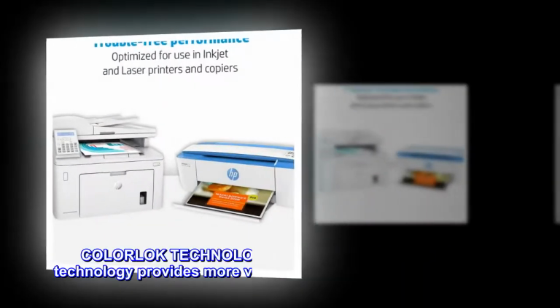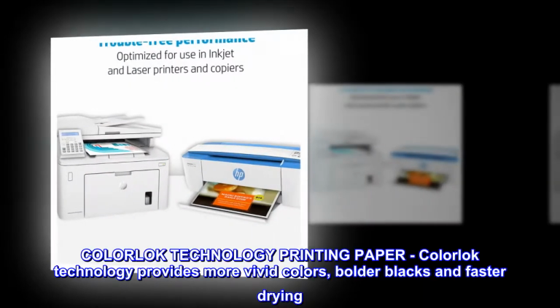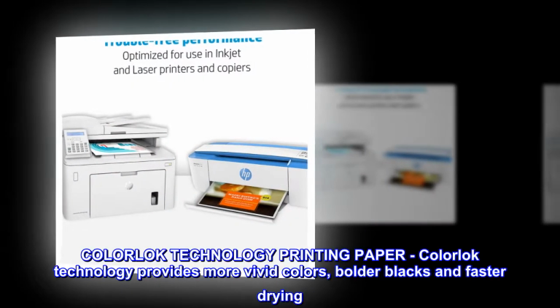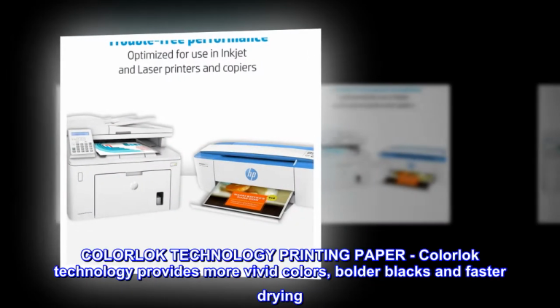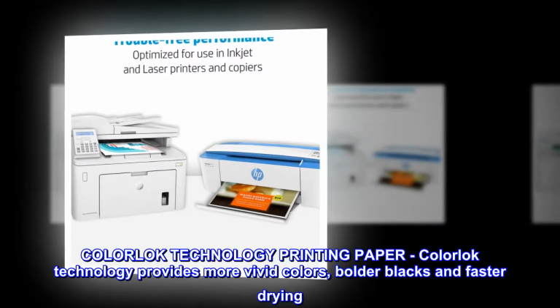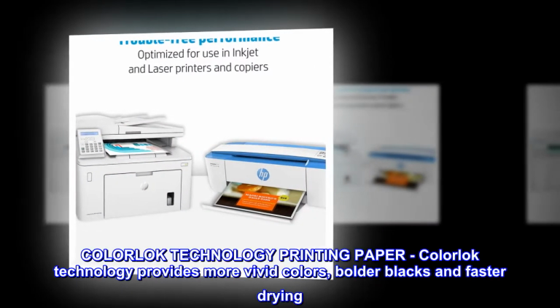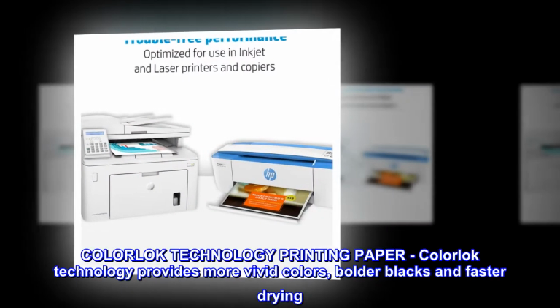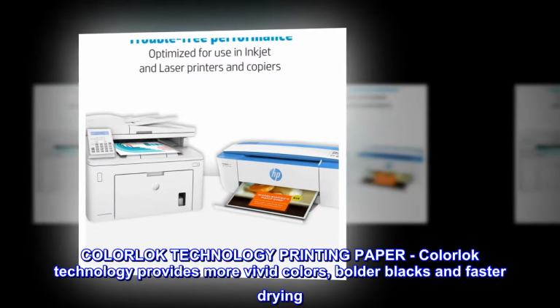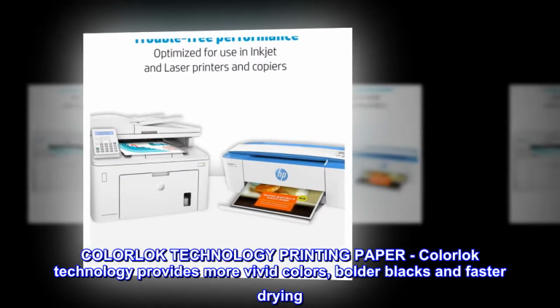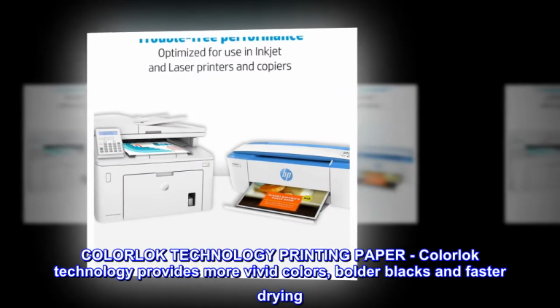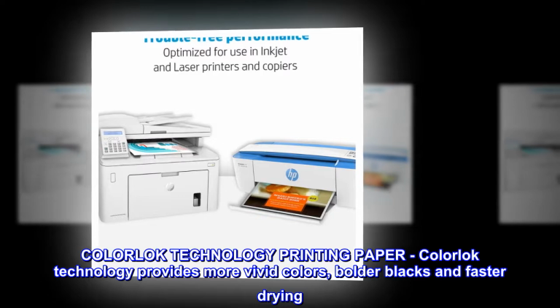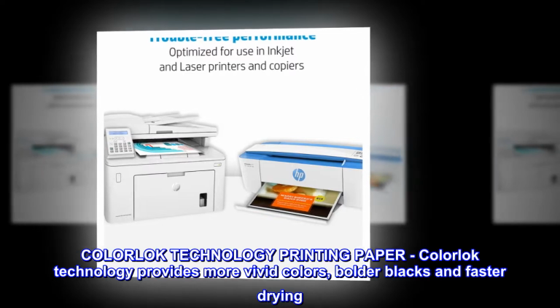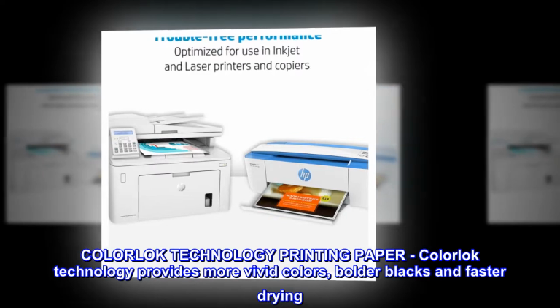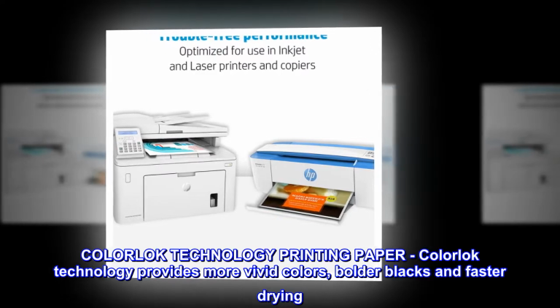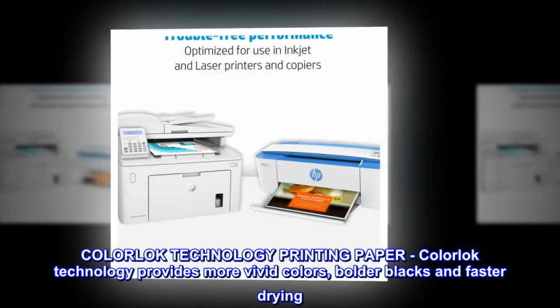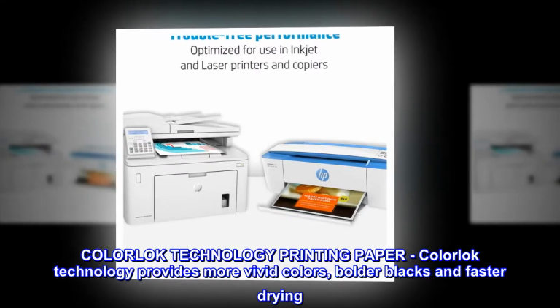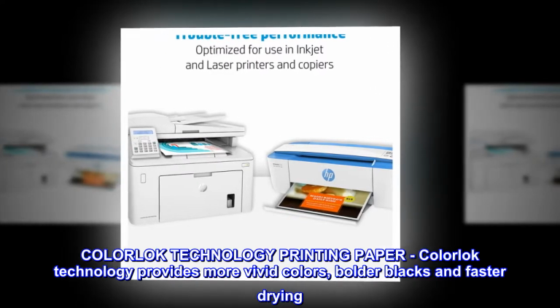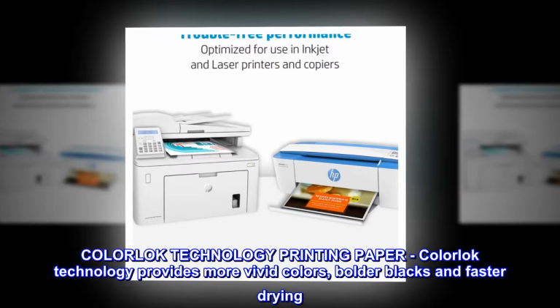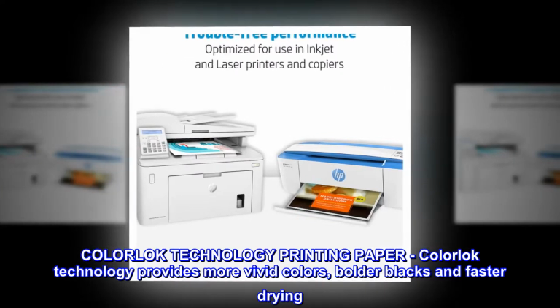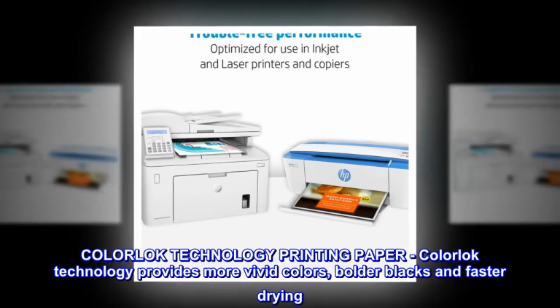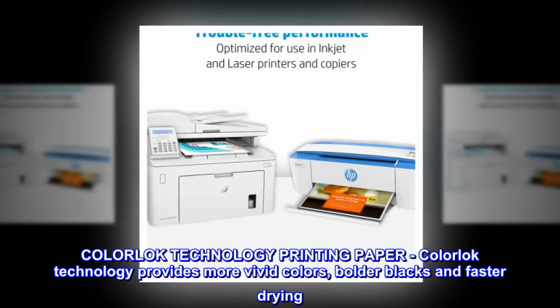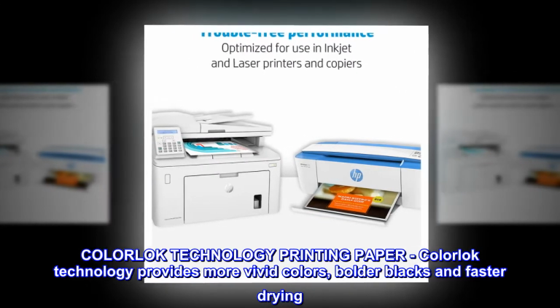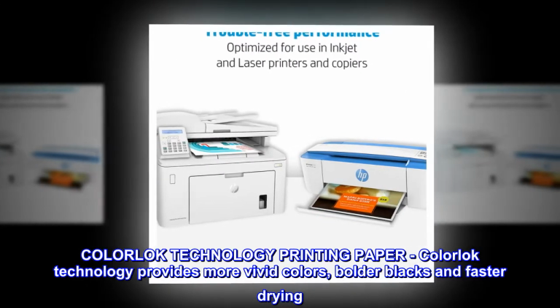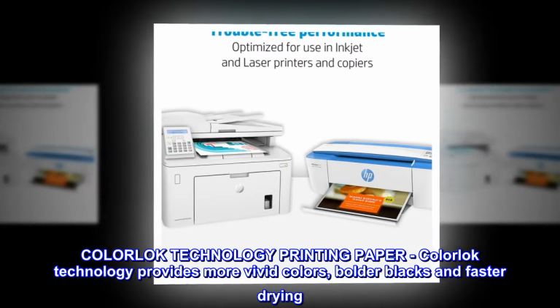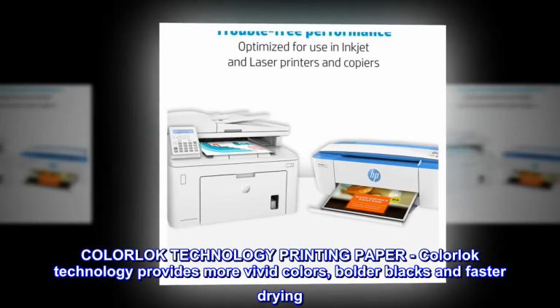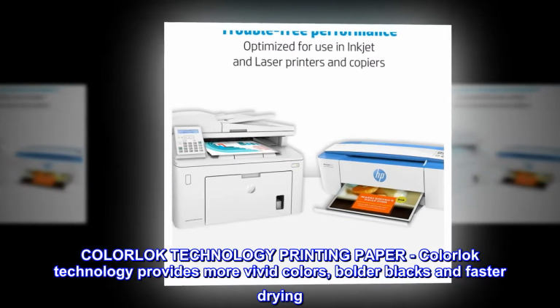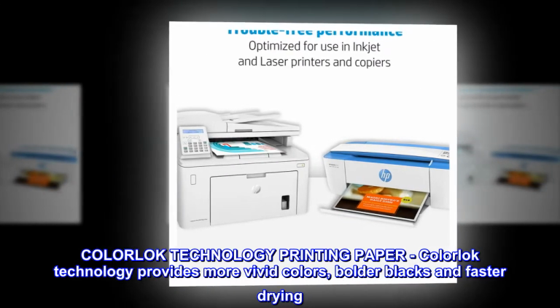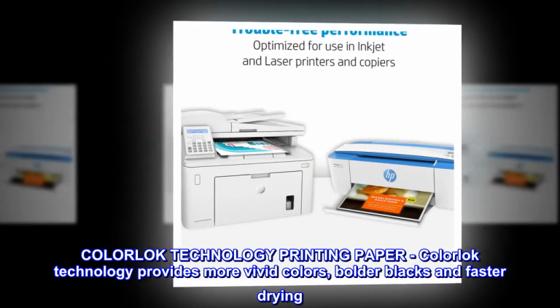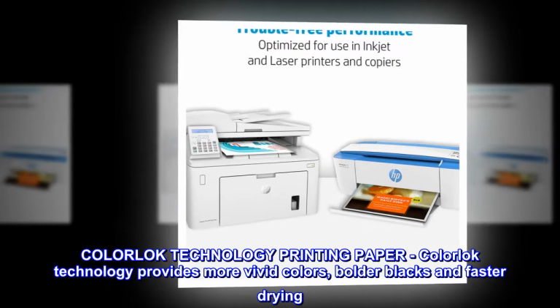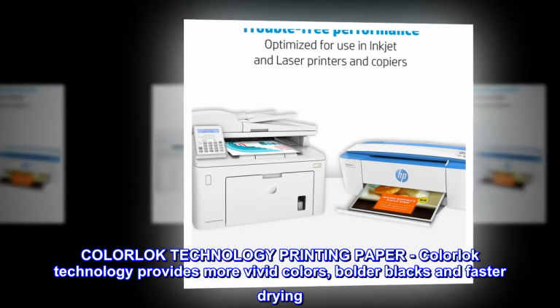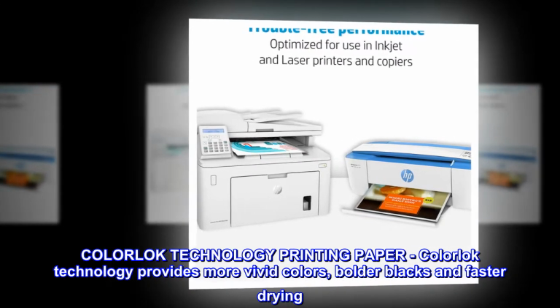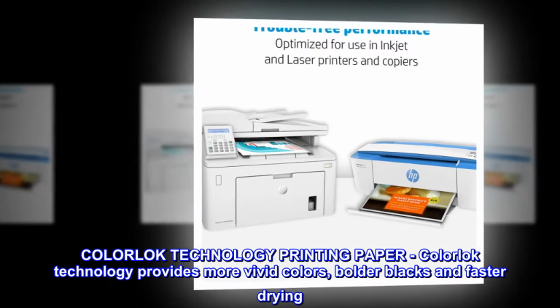ColorLock technology printing paper. ColorLock technology provides more vivid colors, bolder blacks, and faster drying.